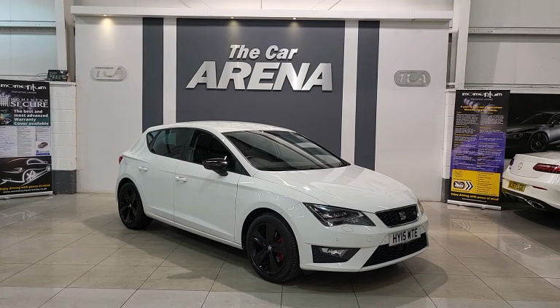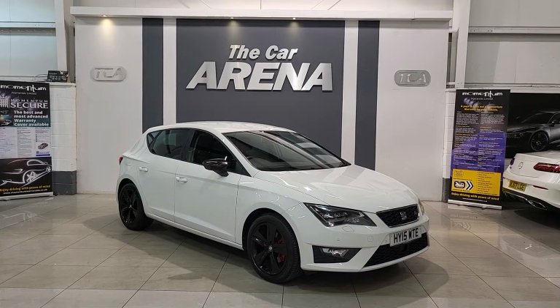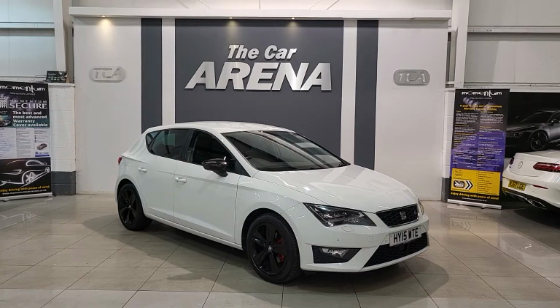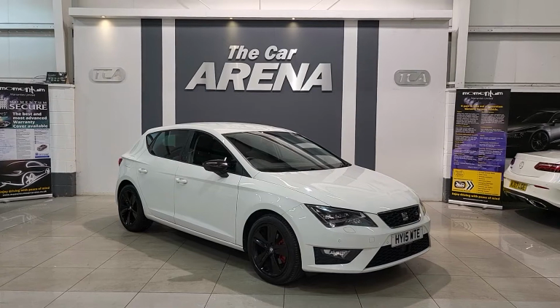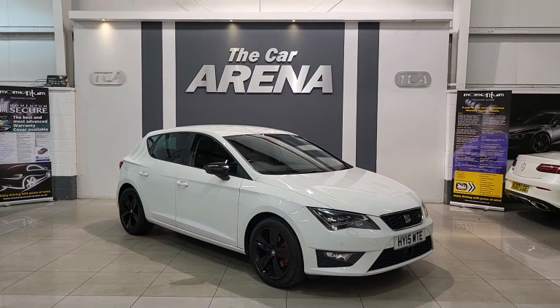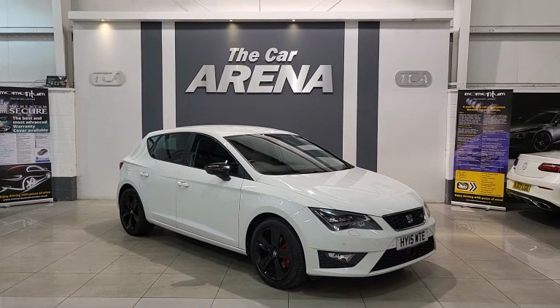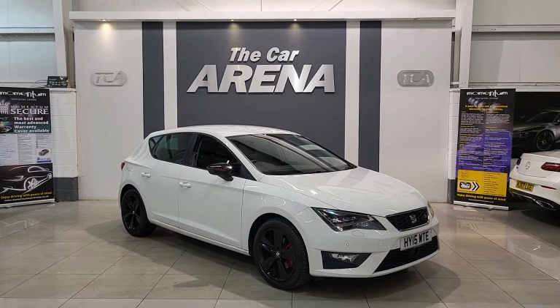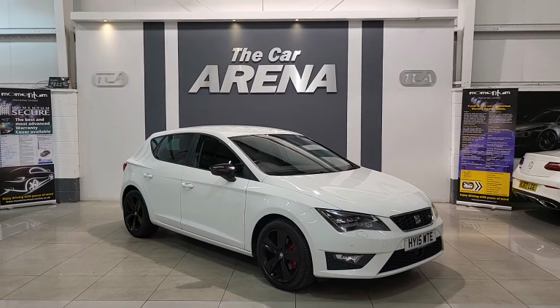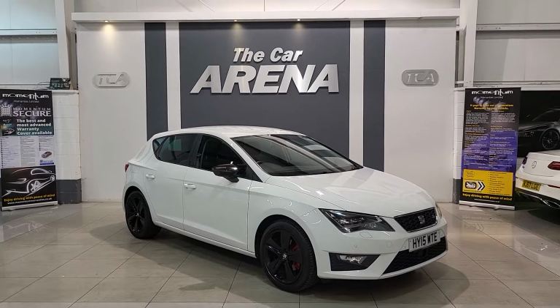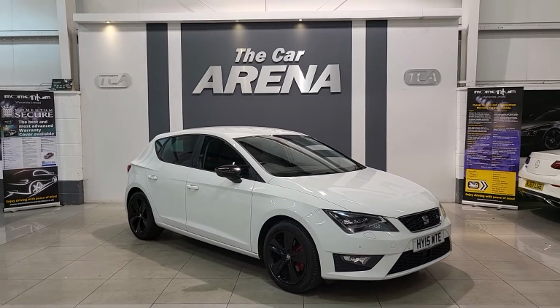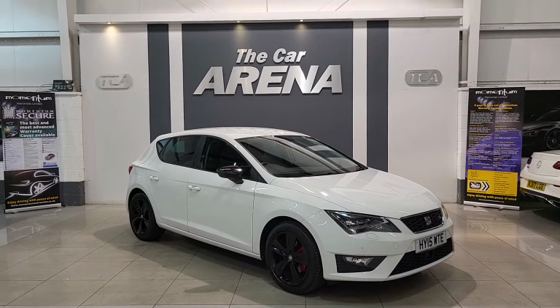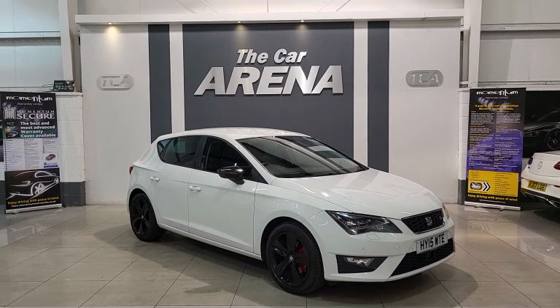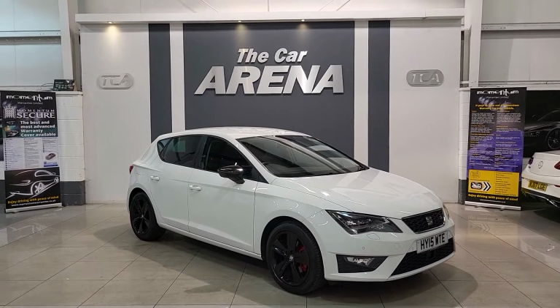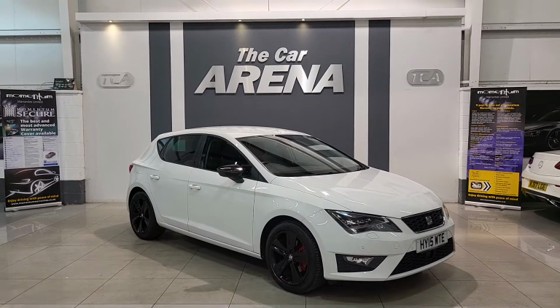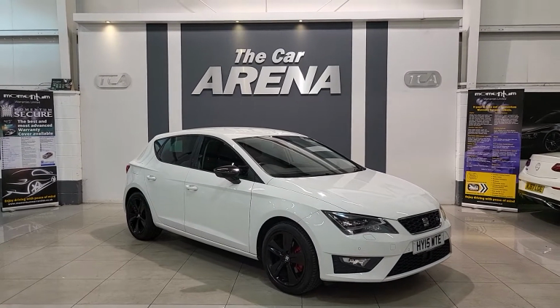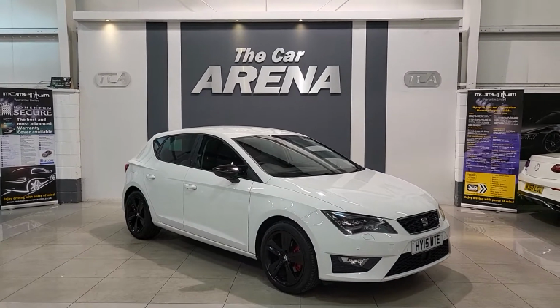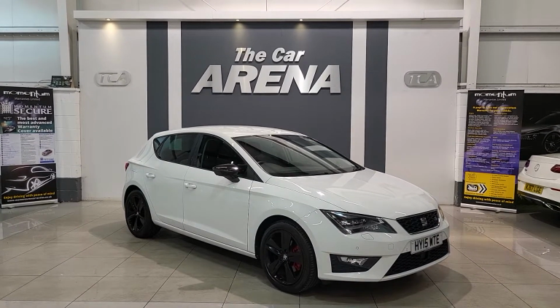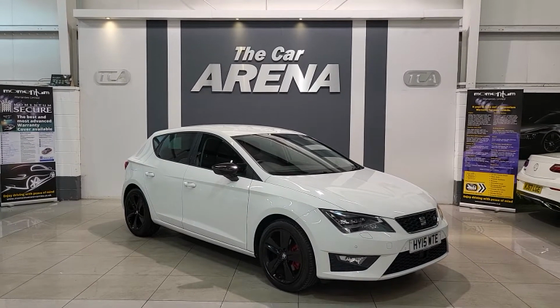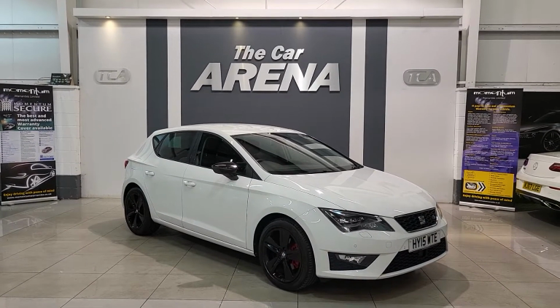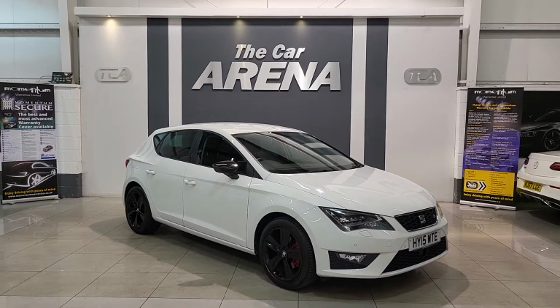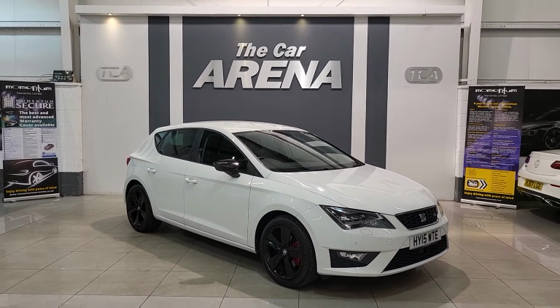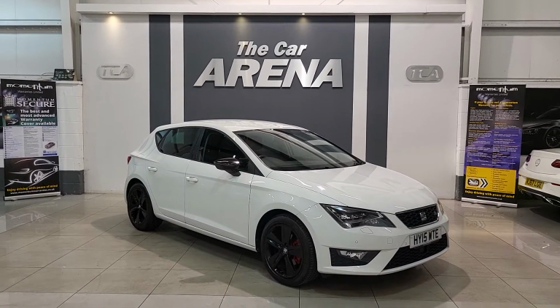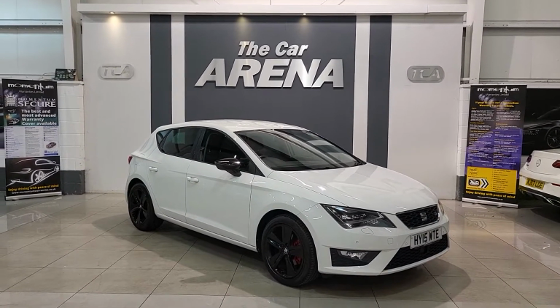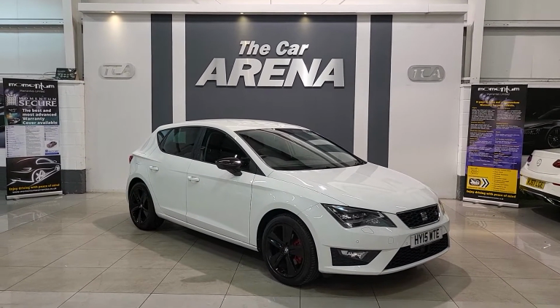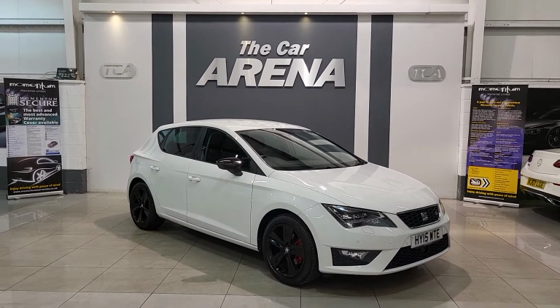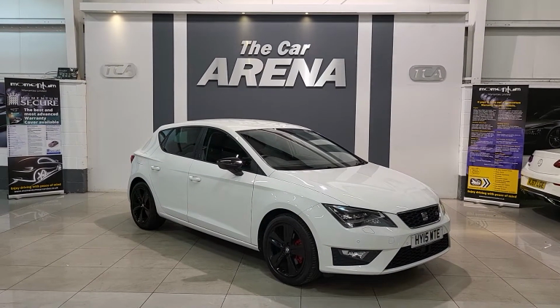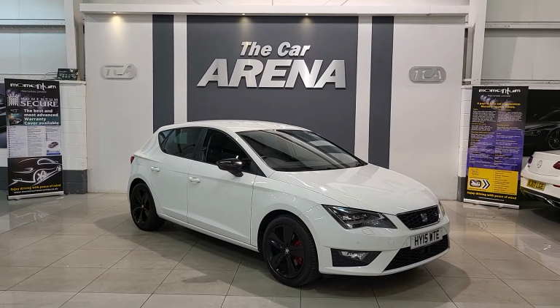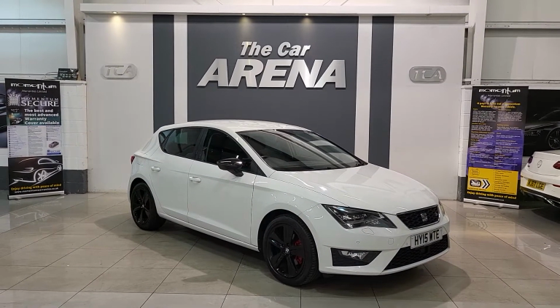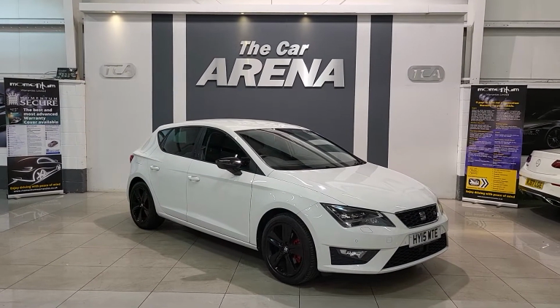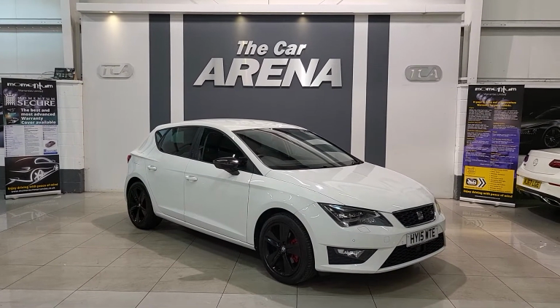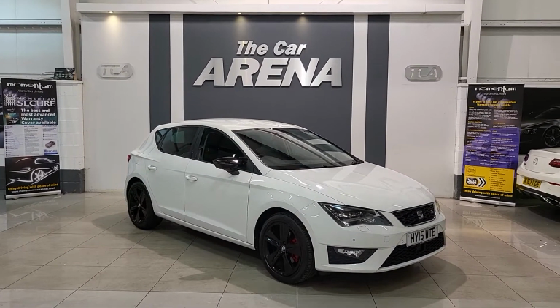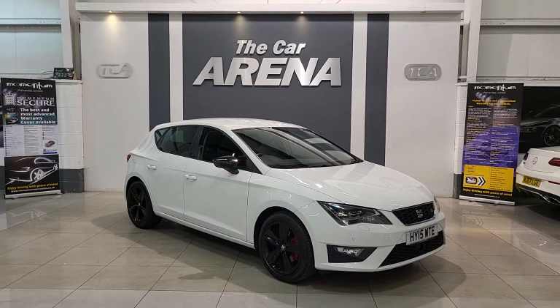Hello and welcome to the Car Arena. Here is a video to showcase a vehicle we currently have in stock.